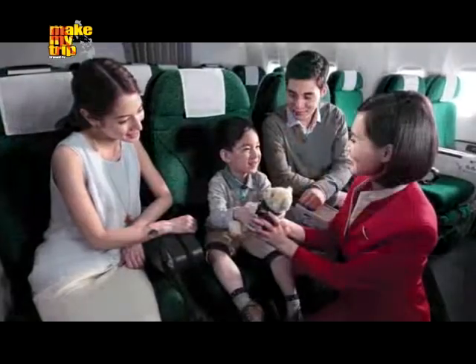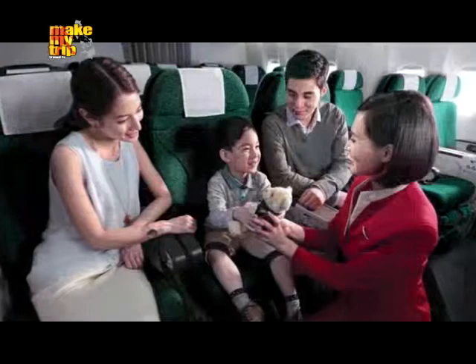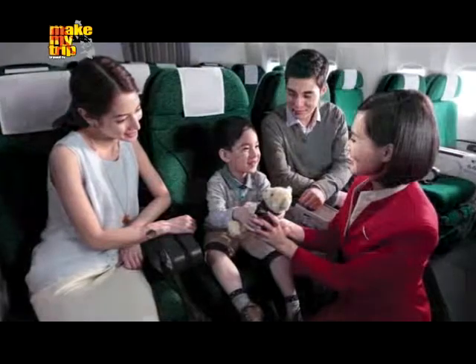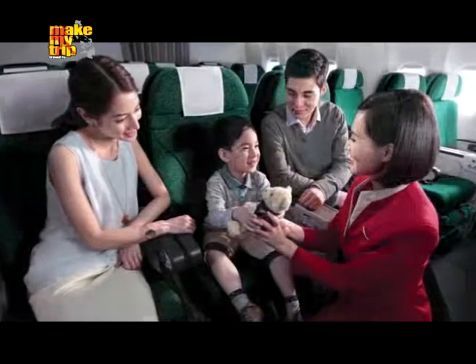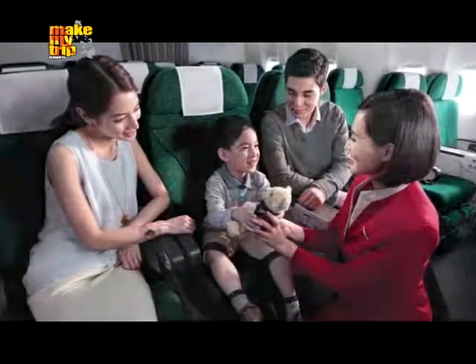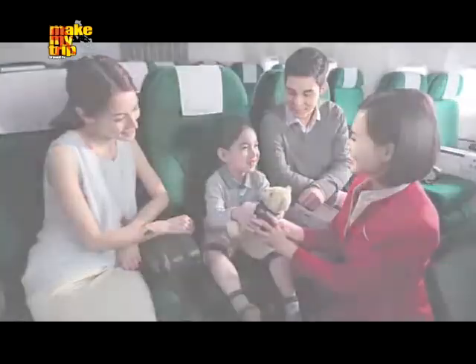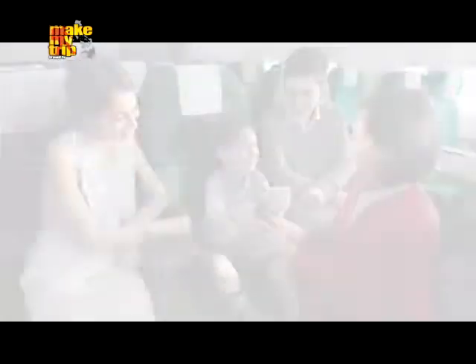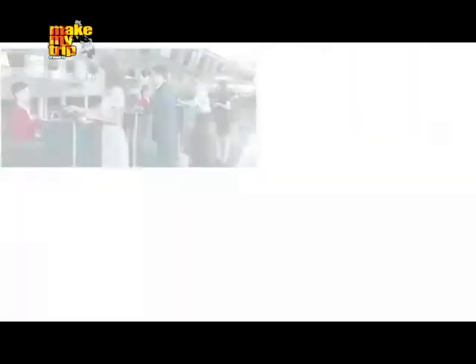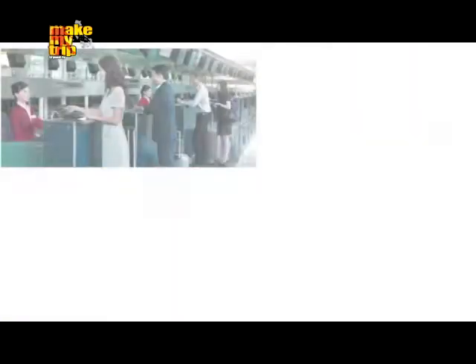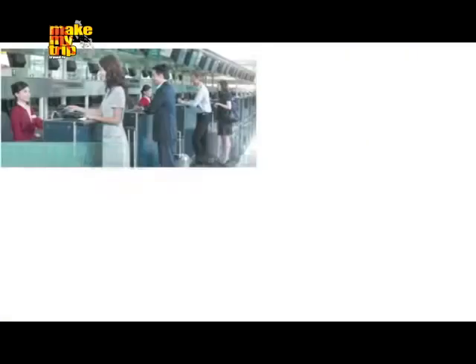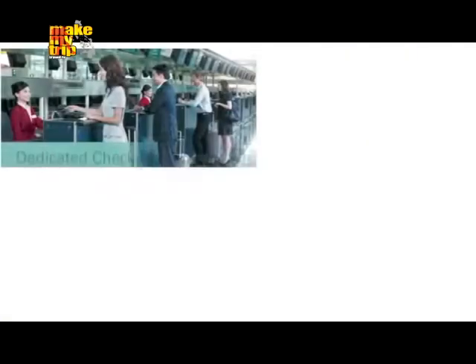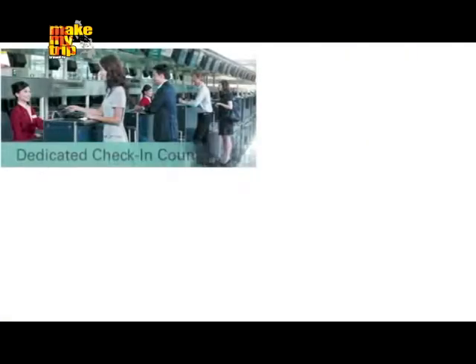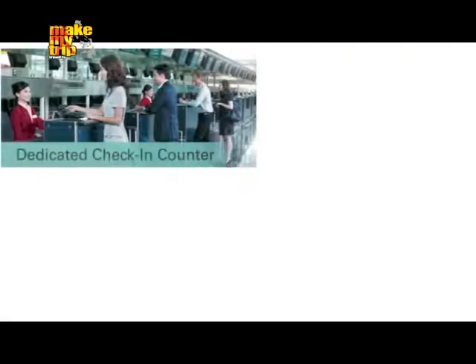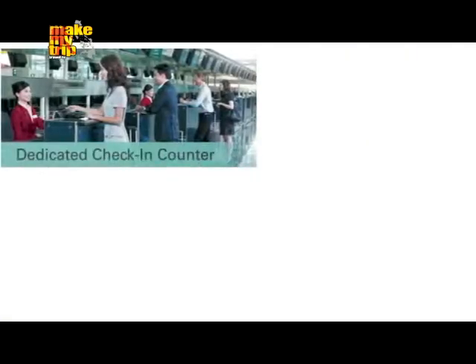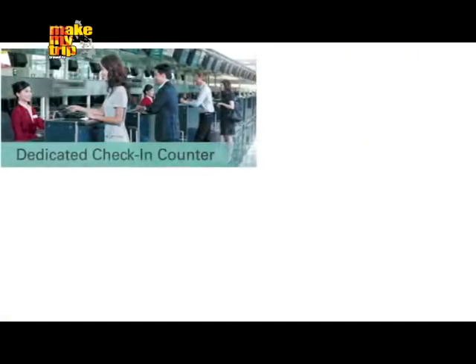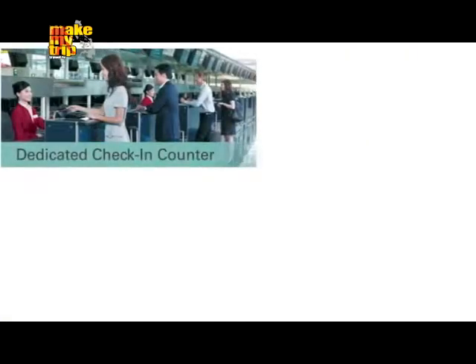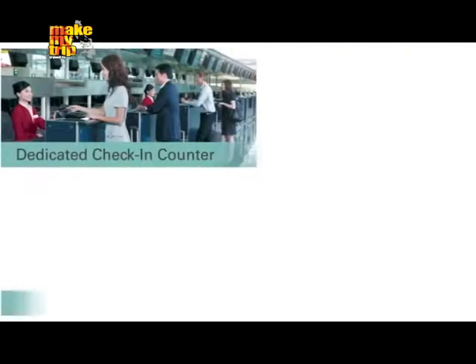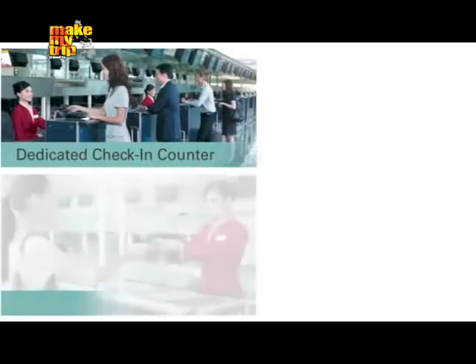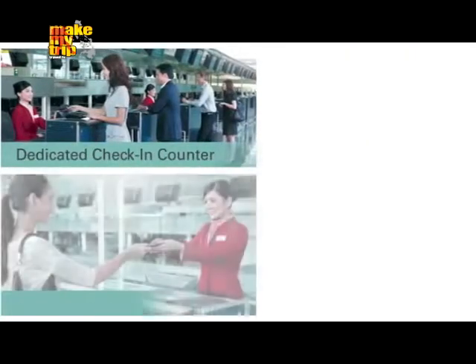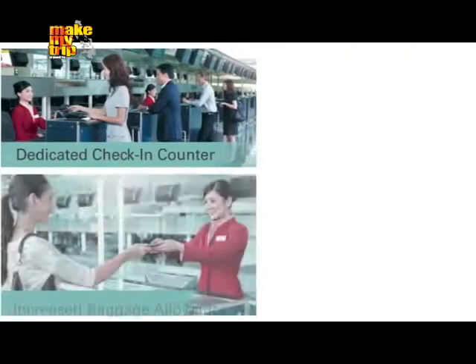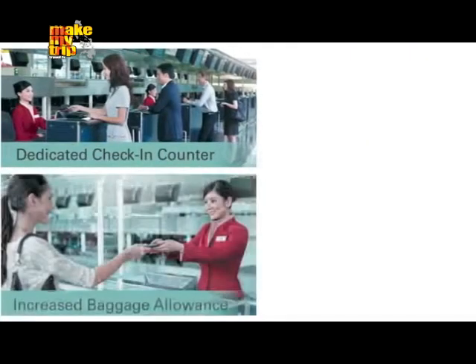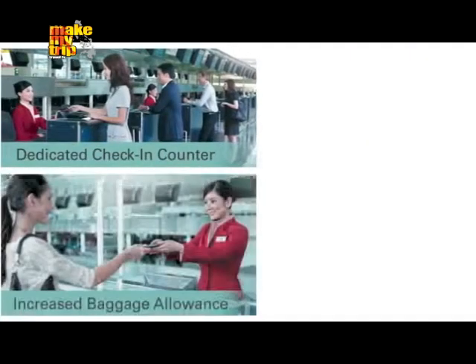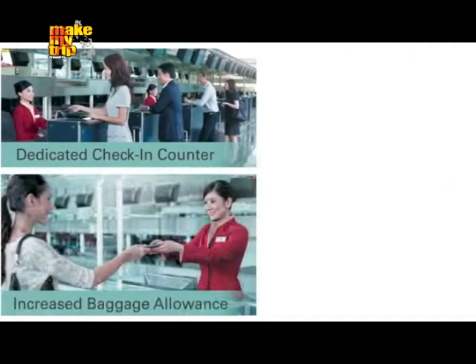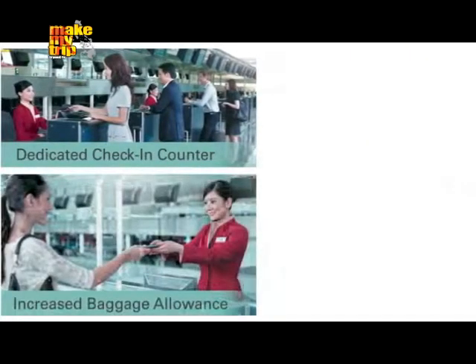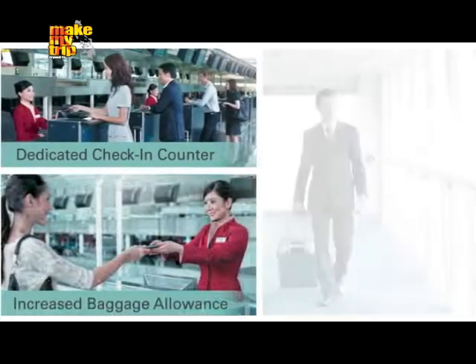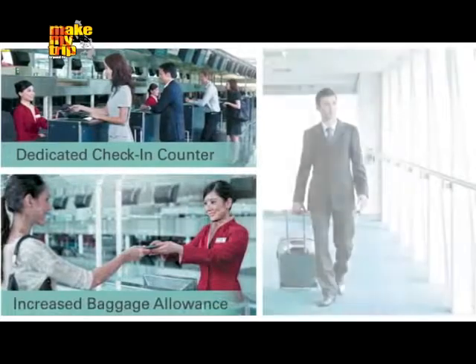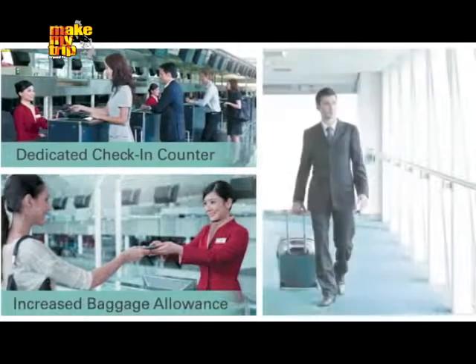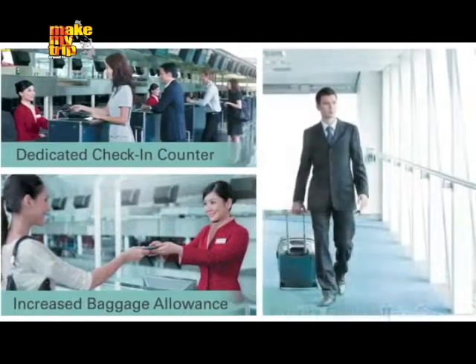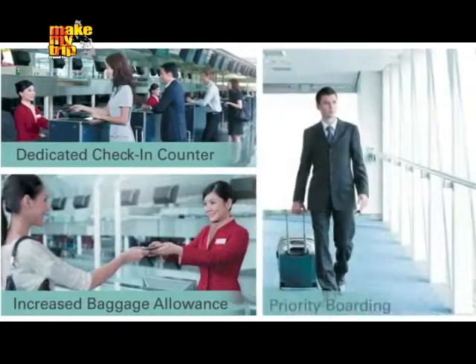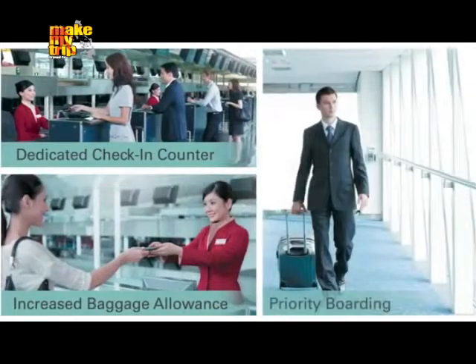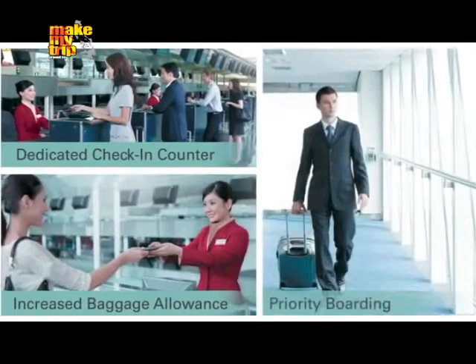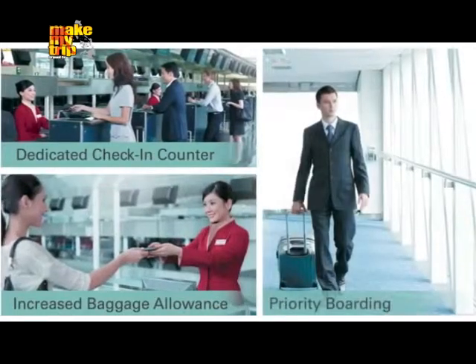The differences begin on the ground, with a dedicated check-in counter, increased baggage allowance, and priority boarding.